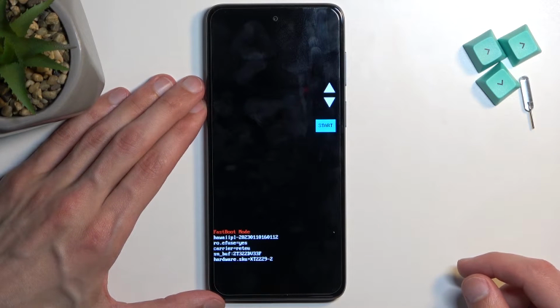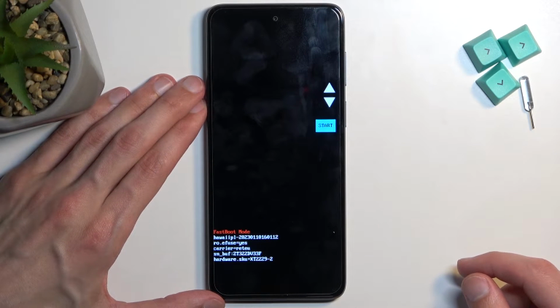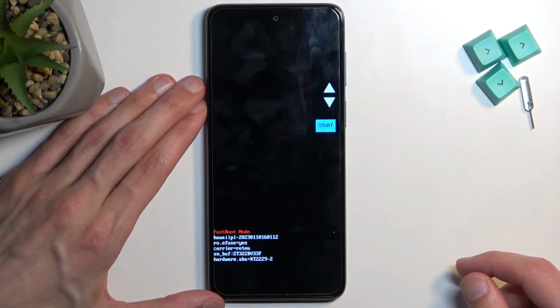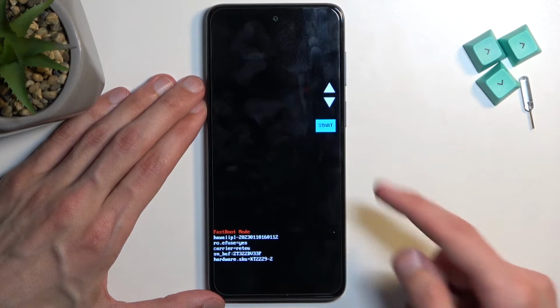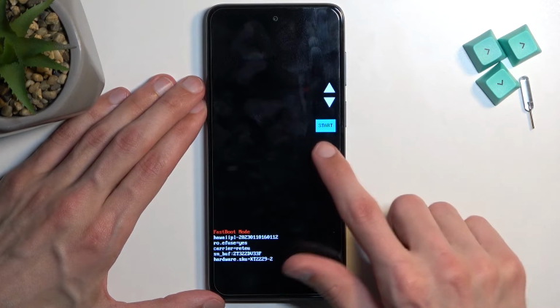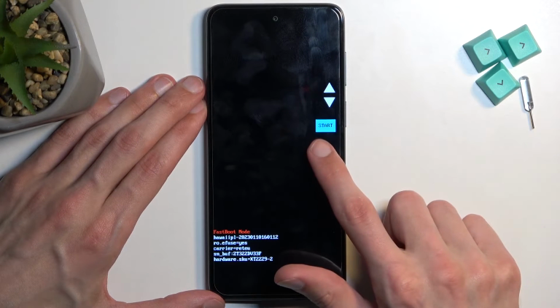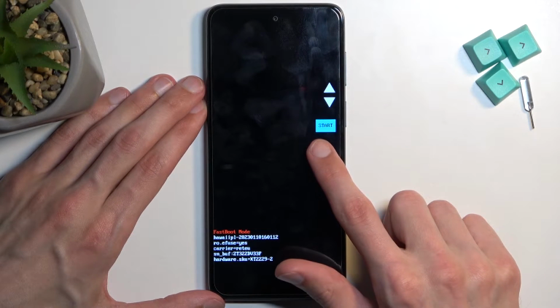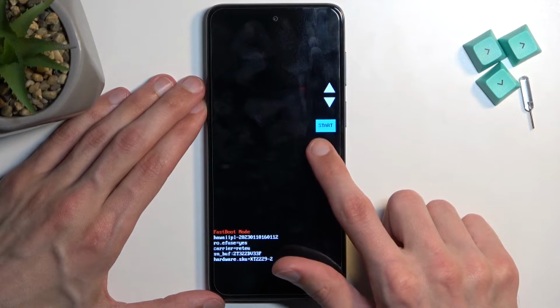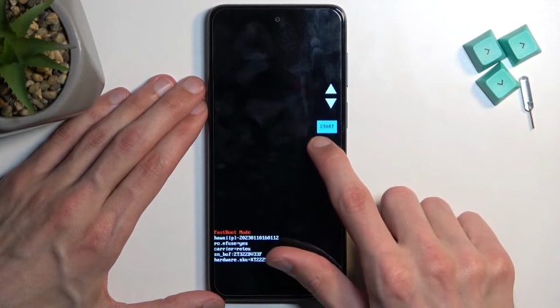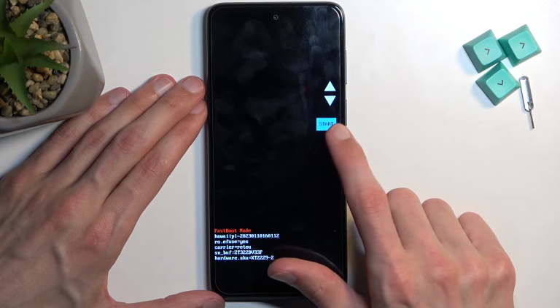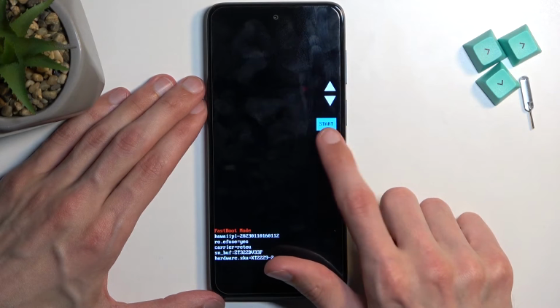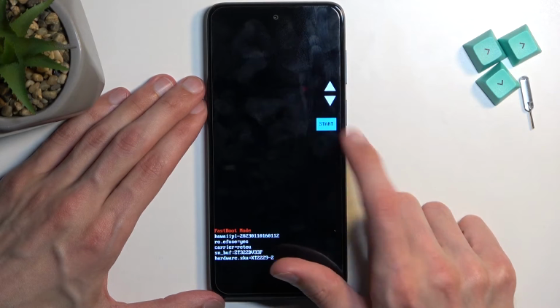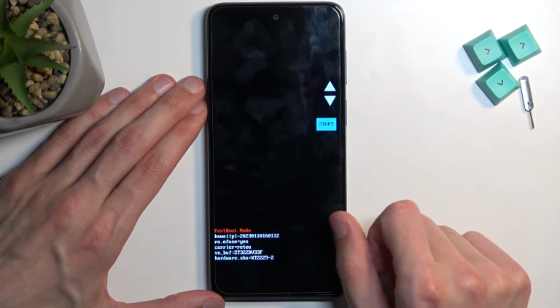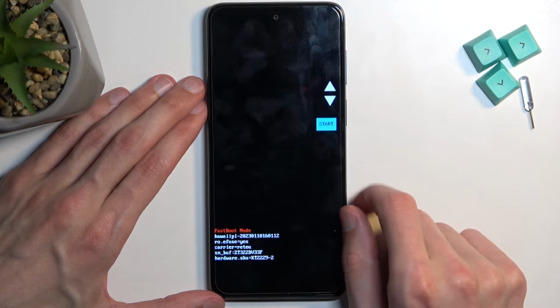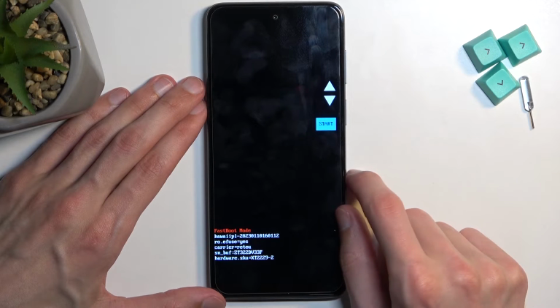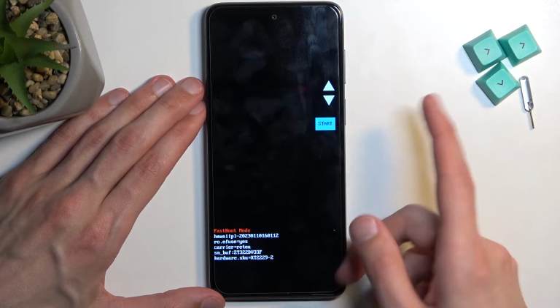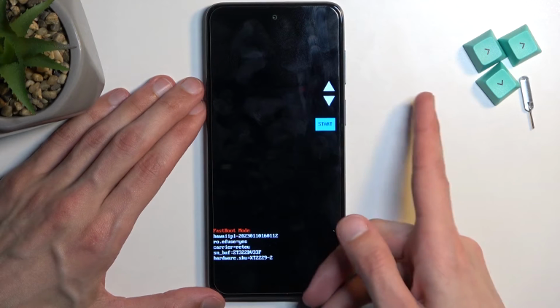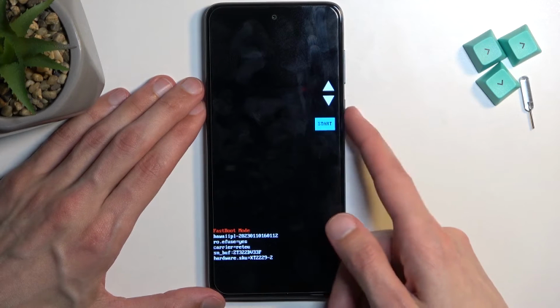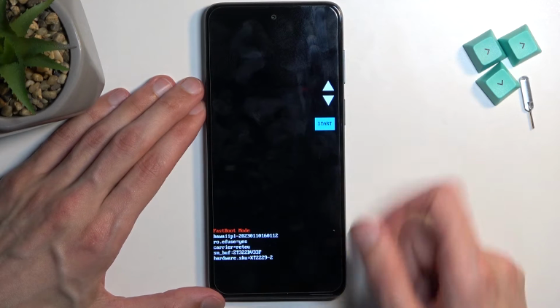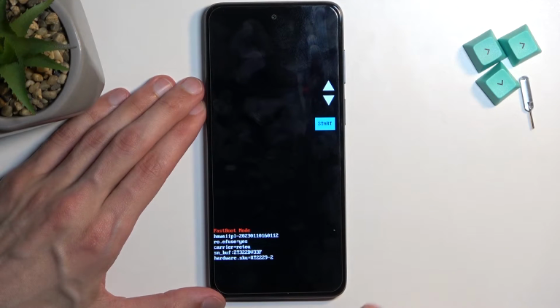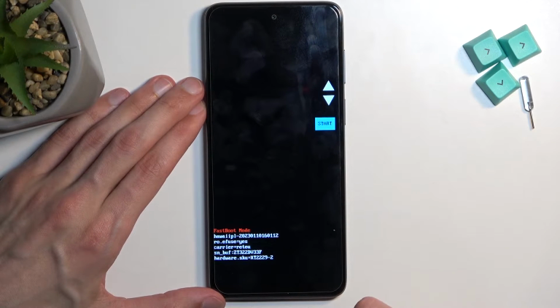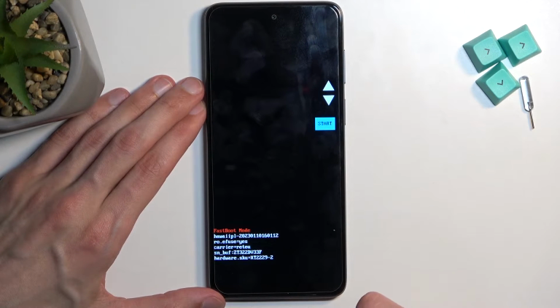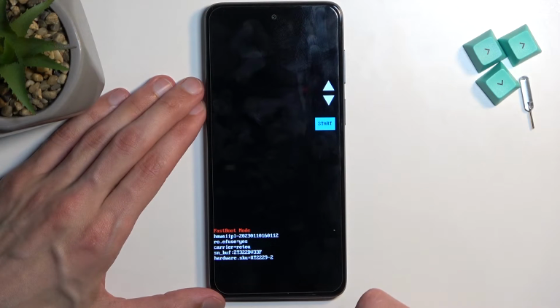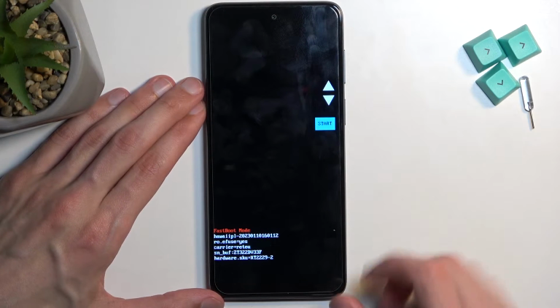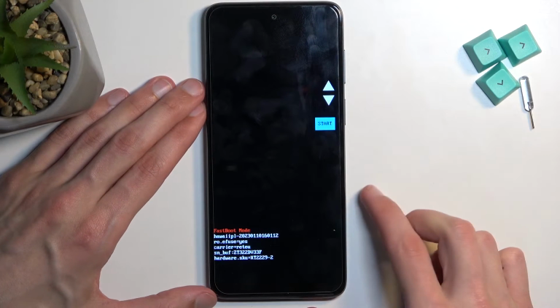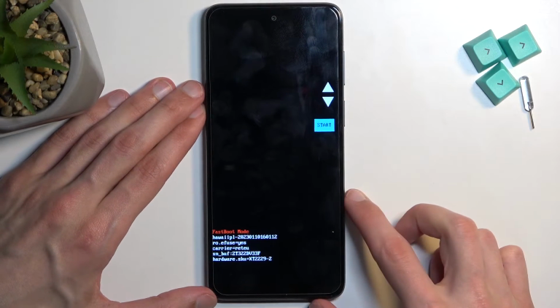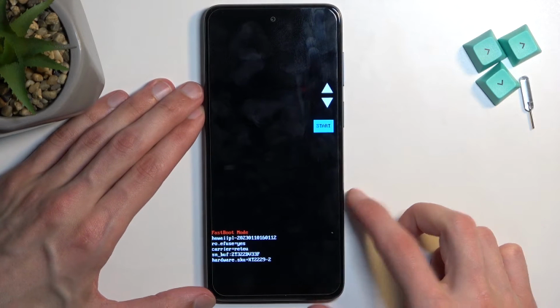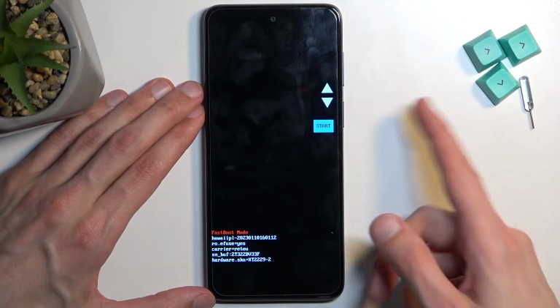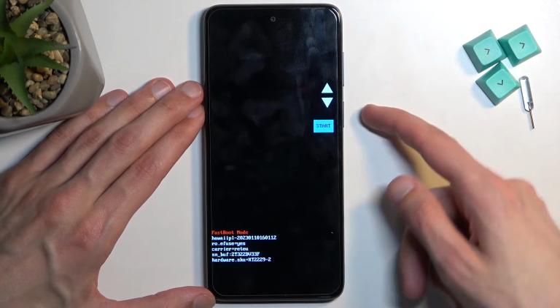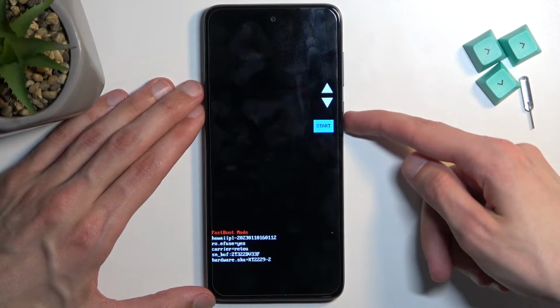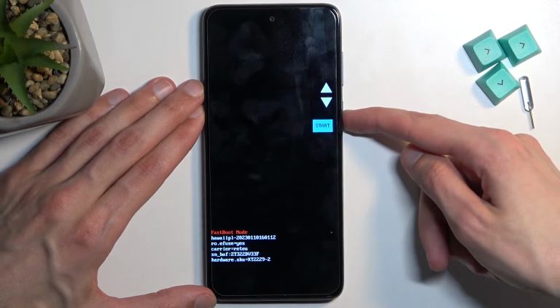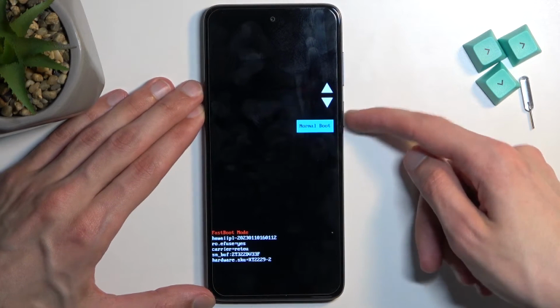Whatever option is visible right here, you can confirm it using the power button. Since I want to get back to Android, I'm going to confirm Start.